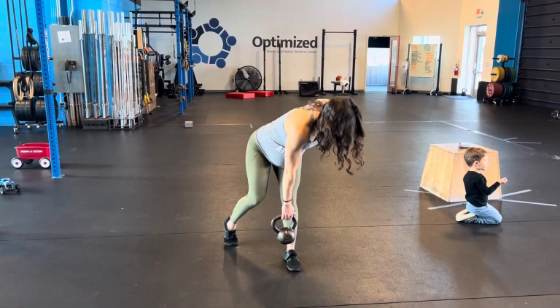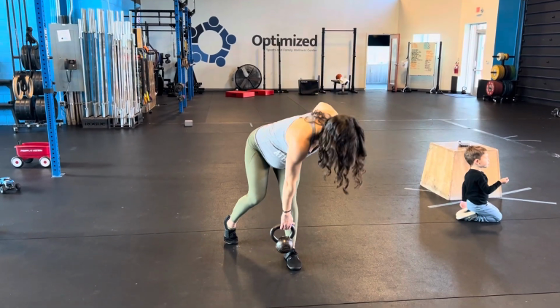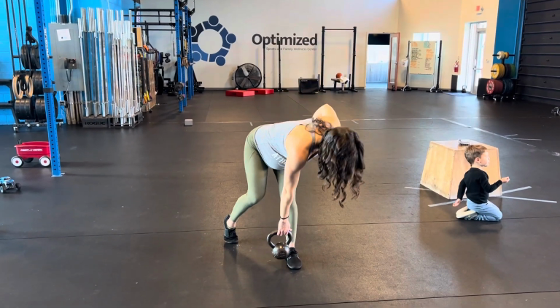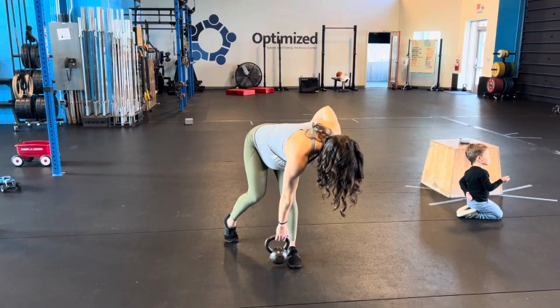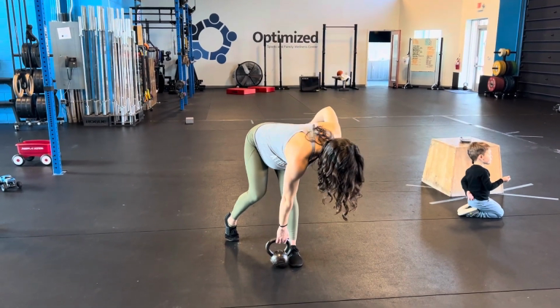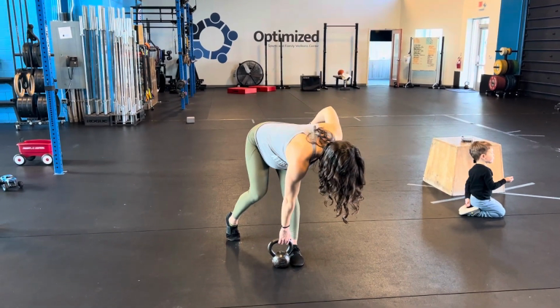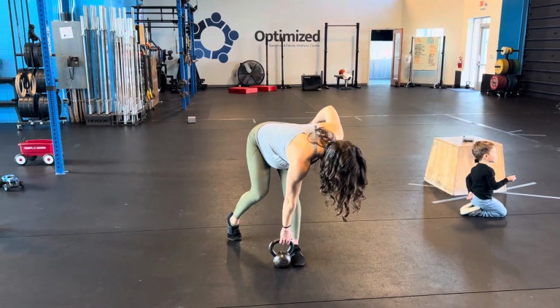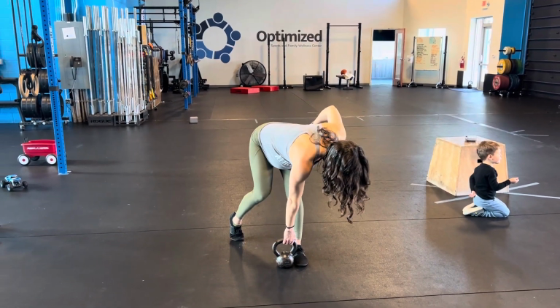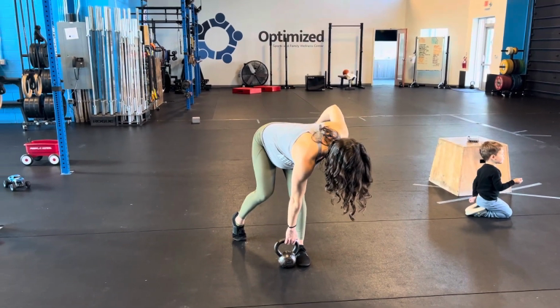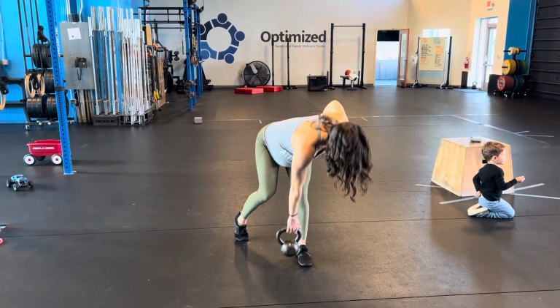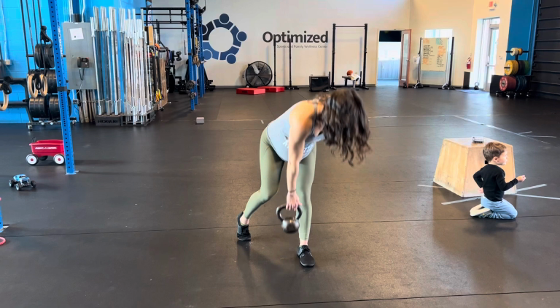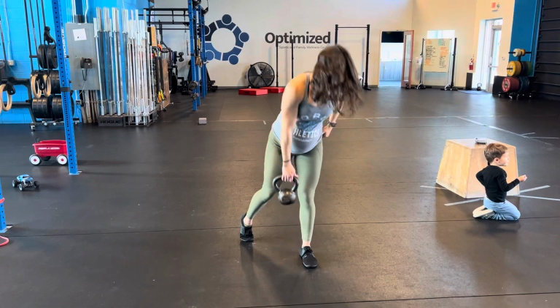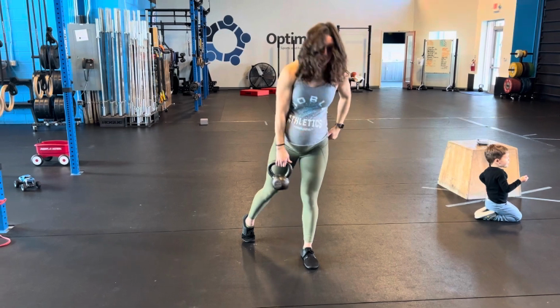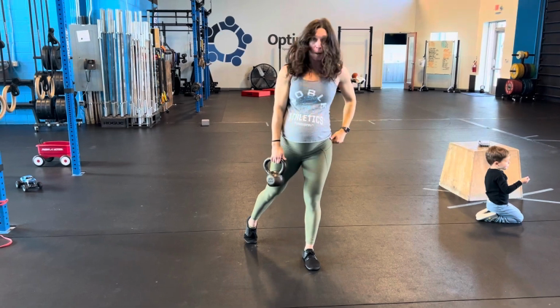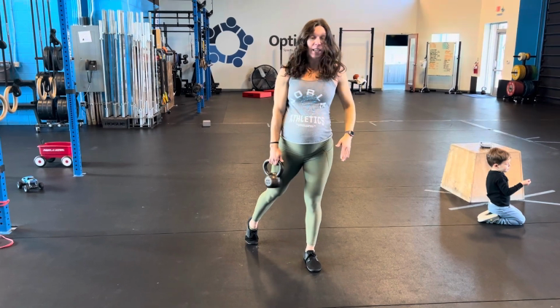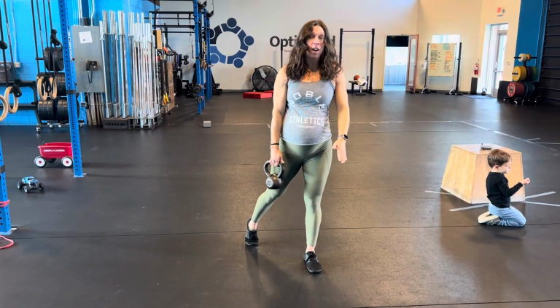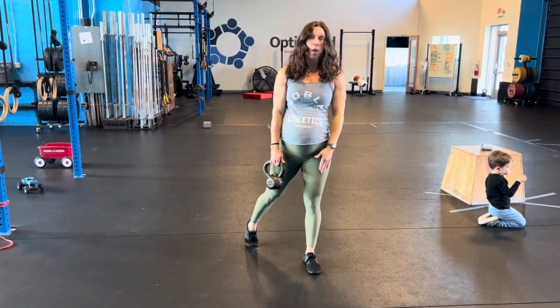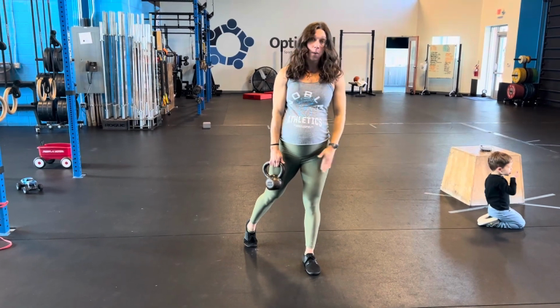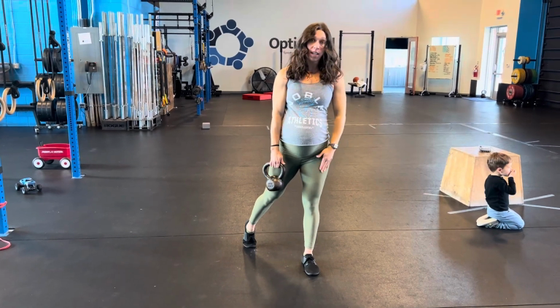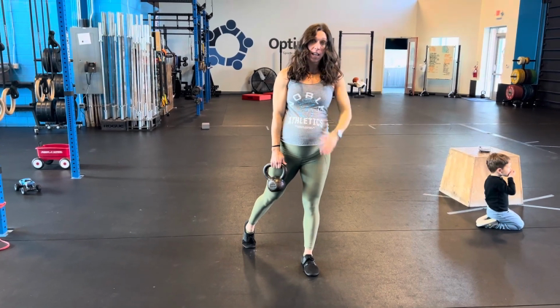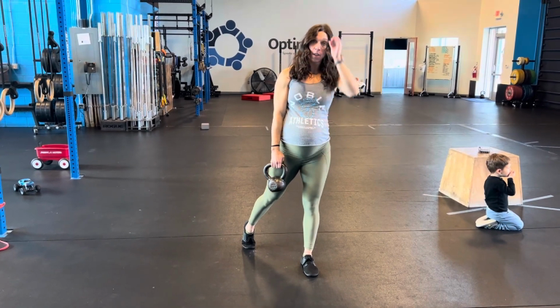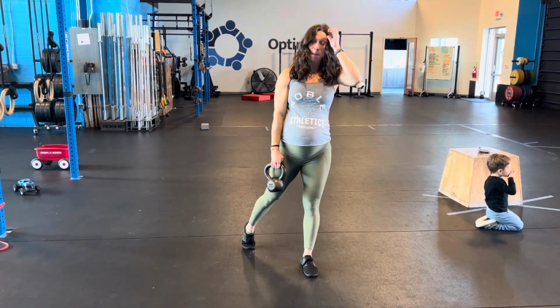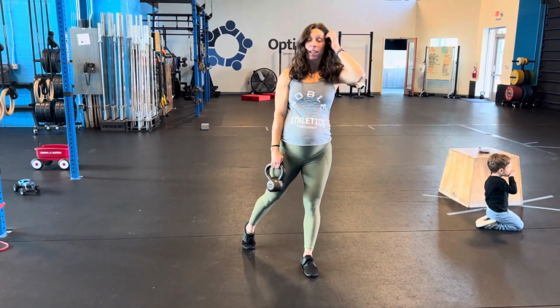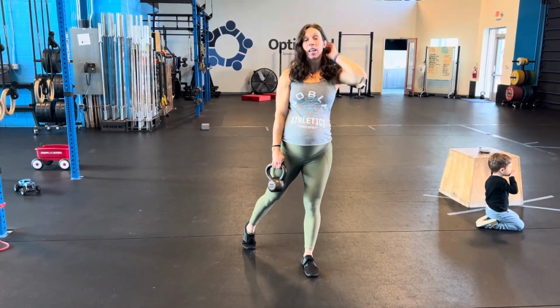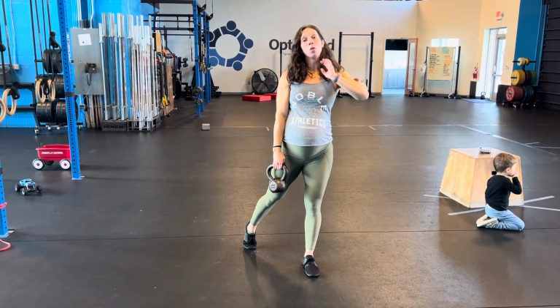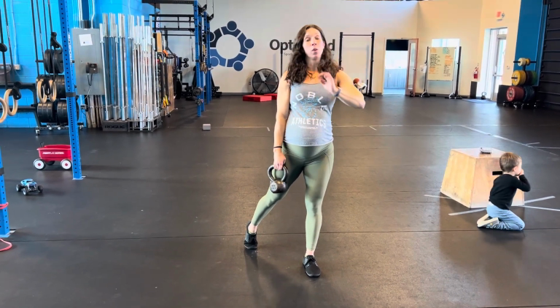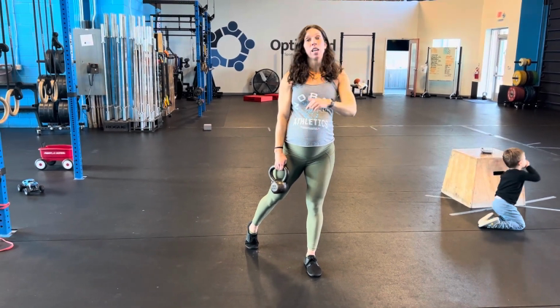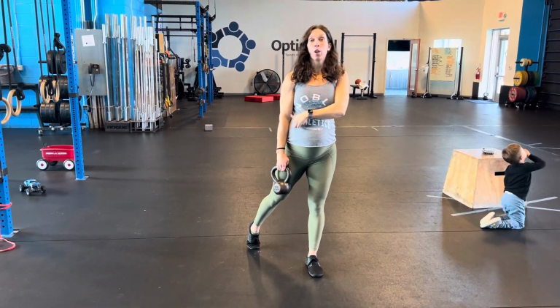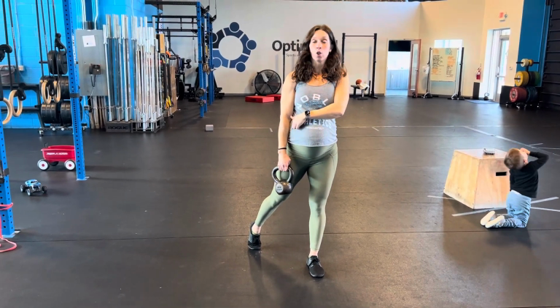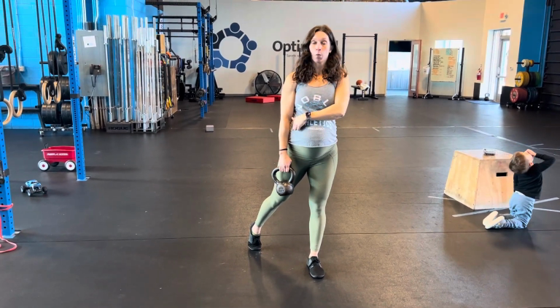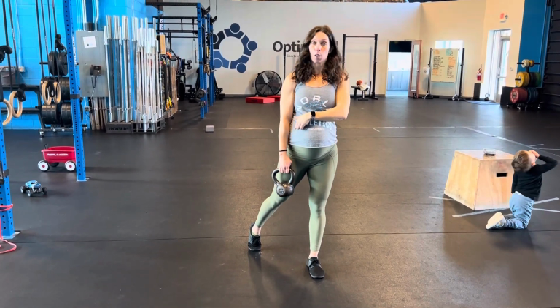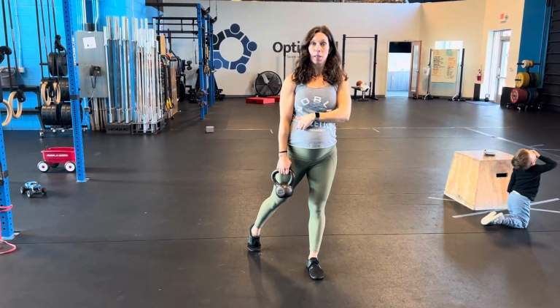All that weight is here on the front — that back leg is really just for stability.